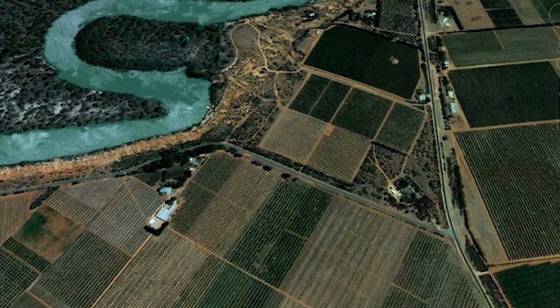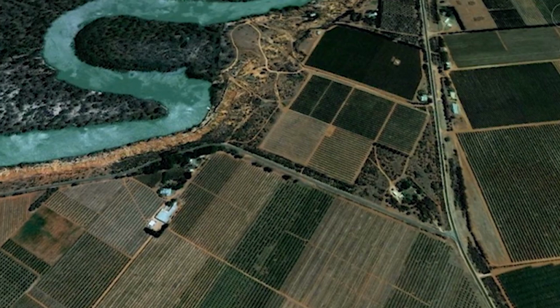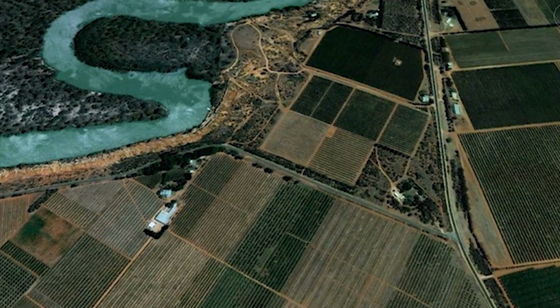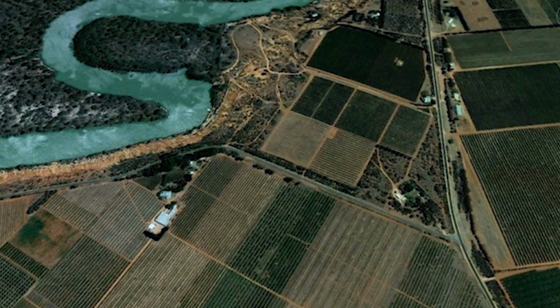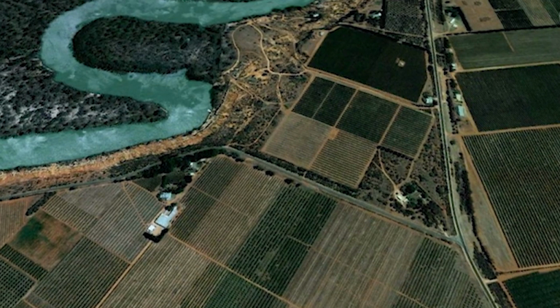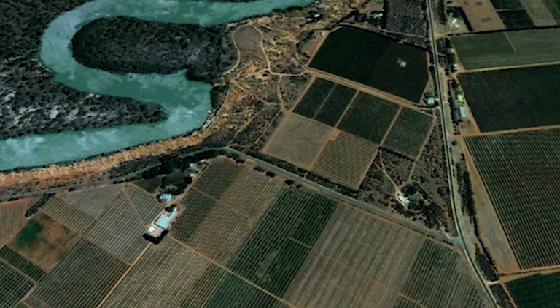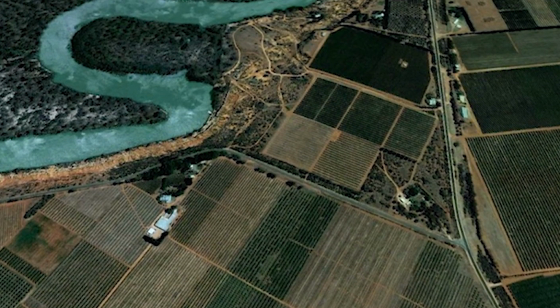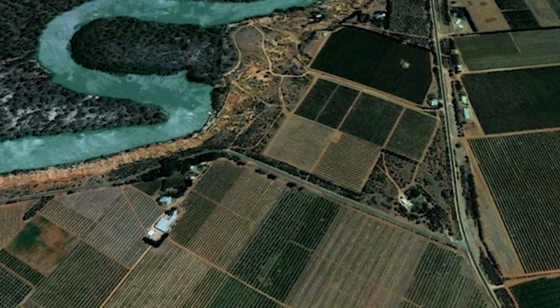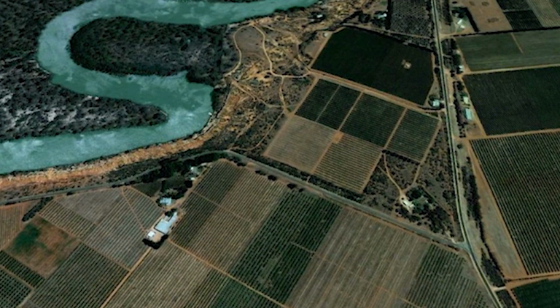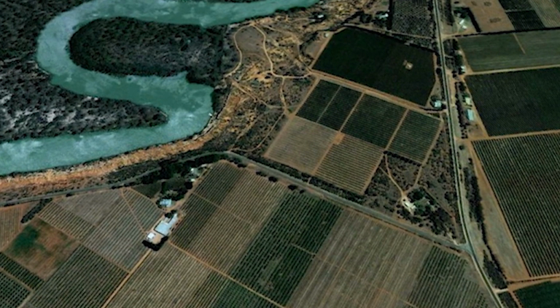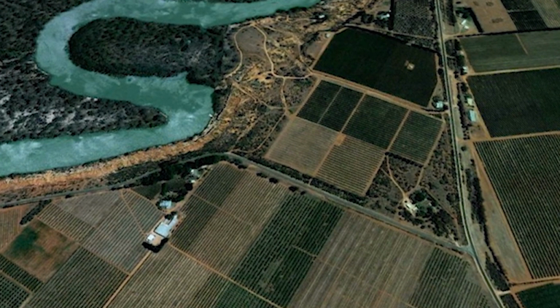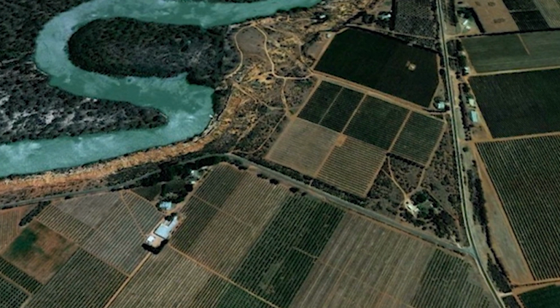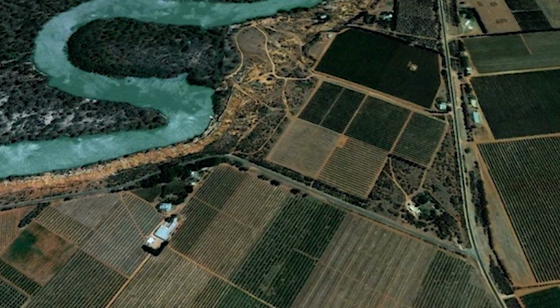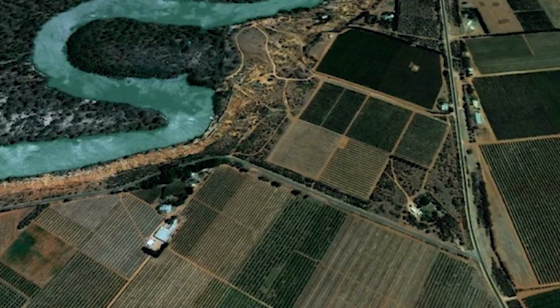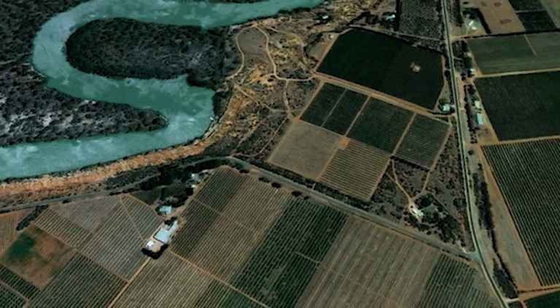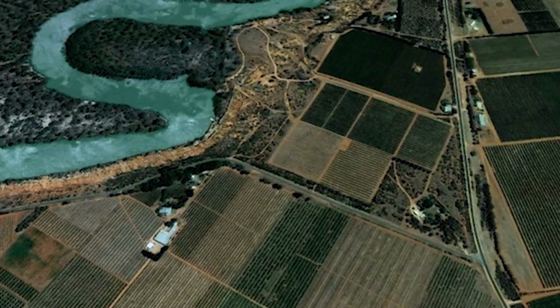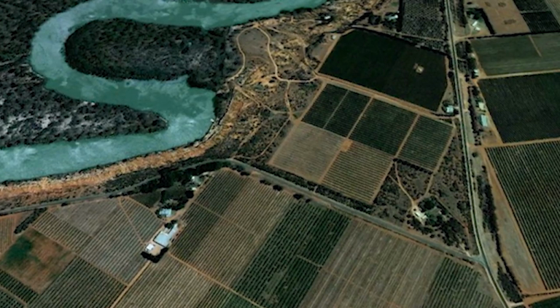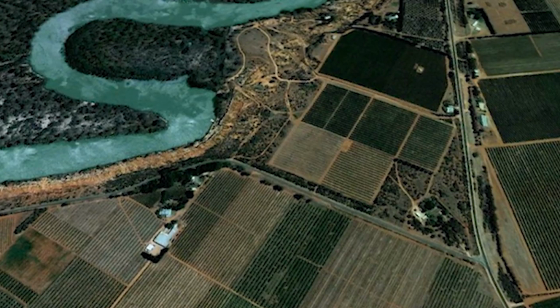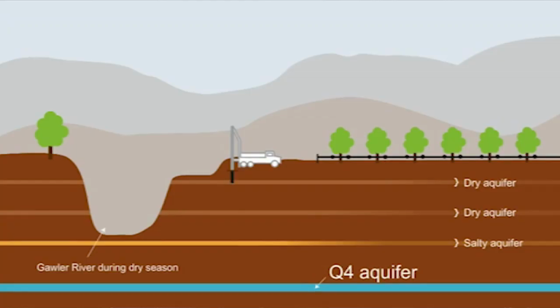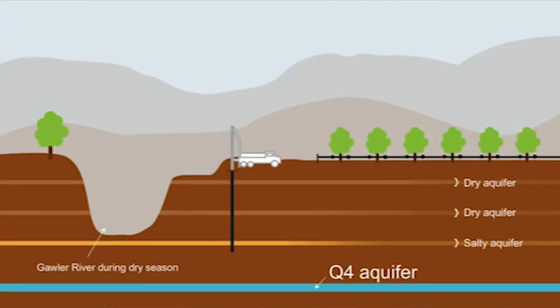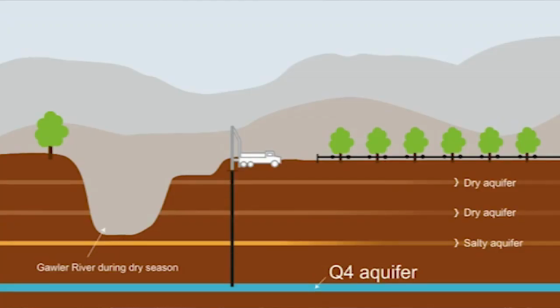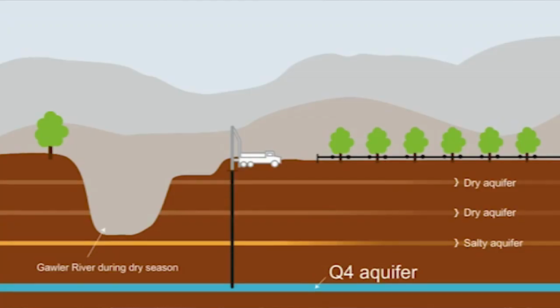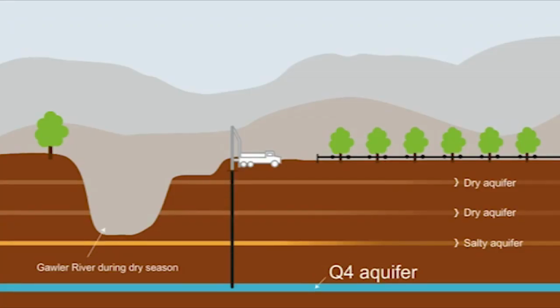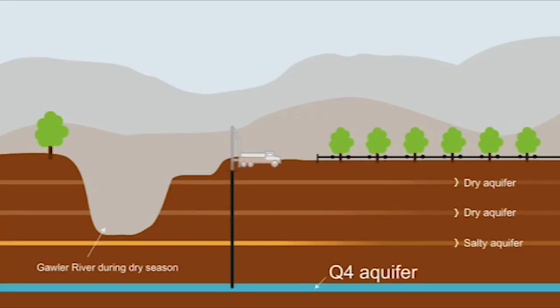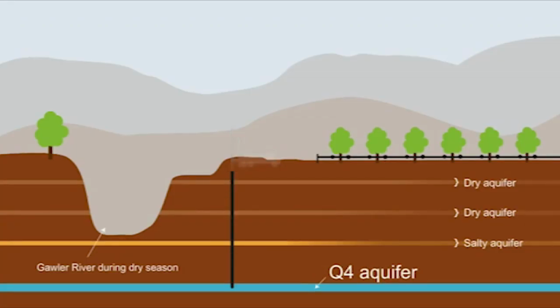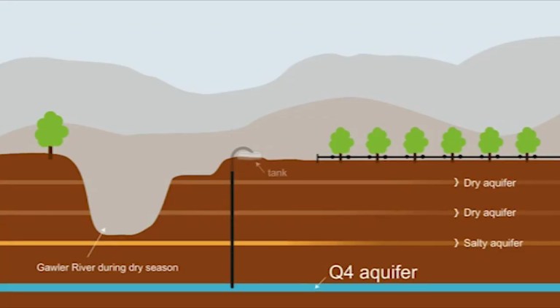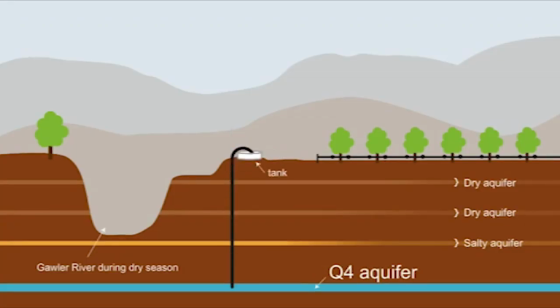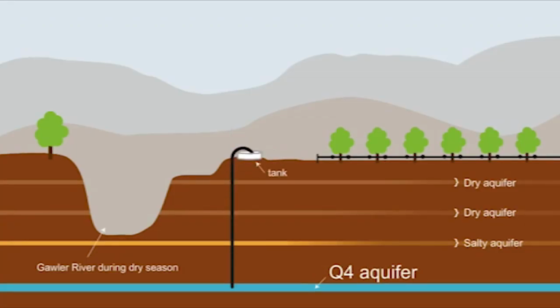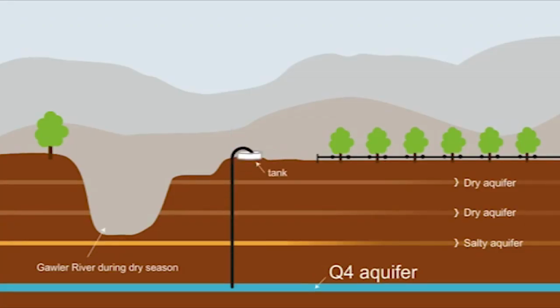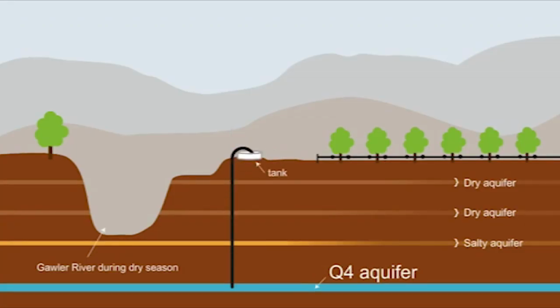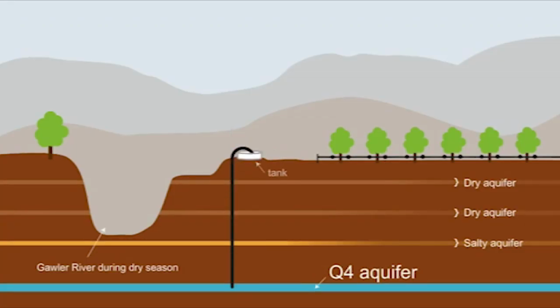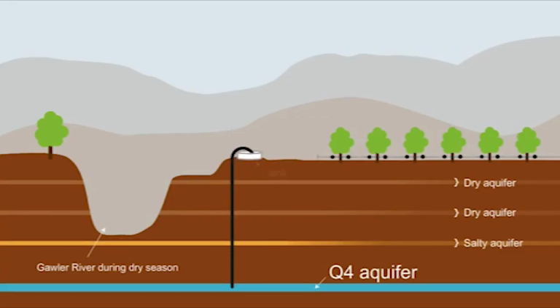The river ceased to be of economic interest with the arrival of horticulture along the Murray River and the development of bores on the Adelaide Plain.